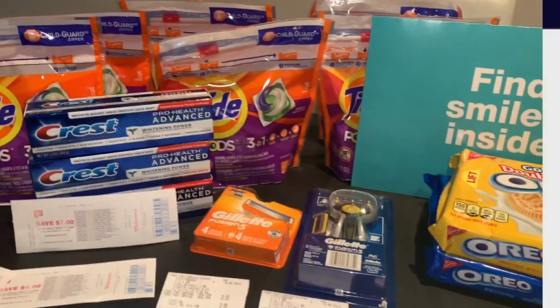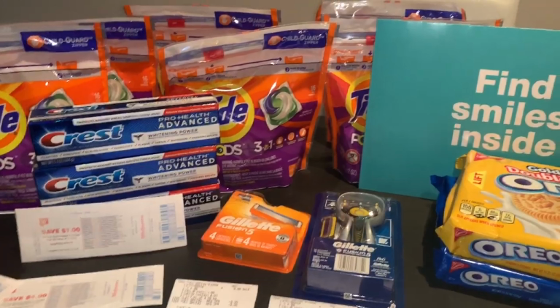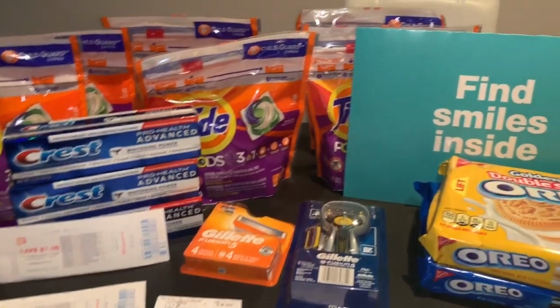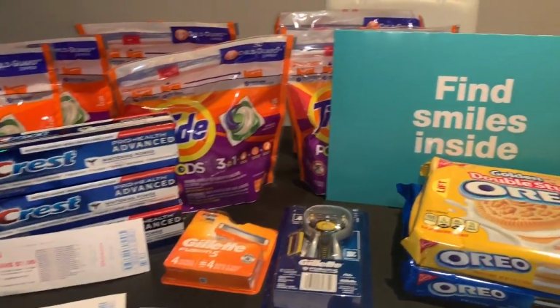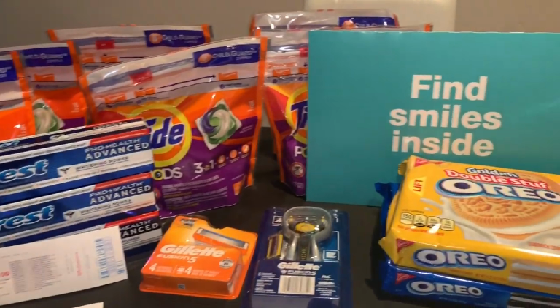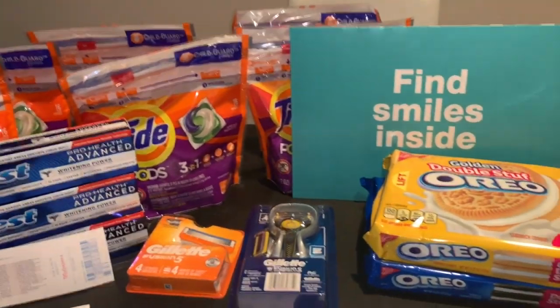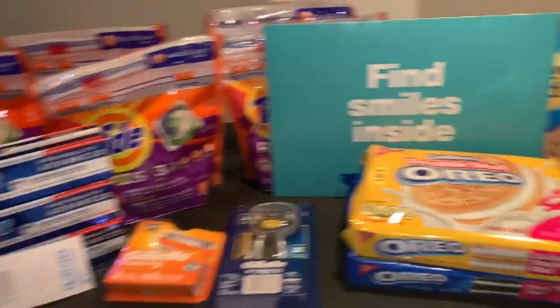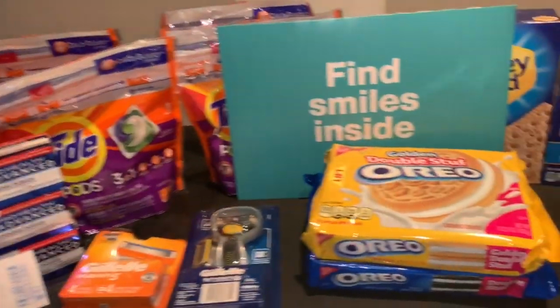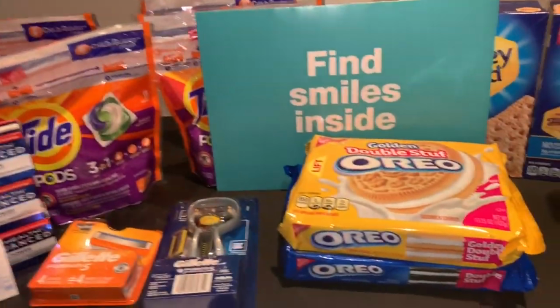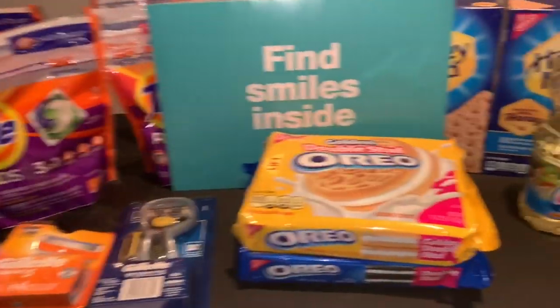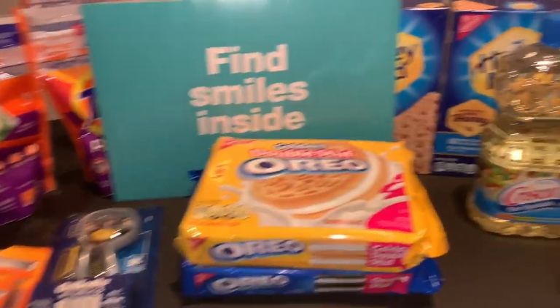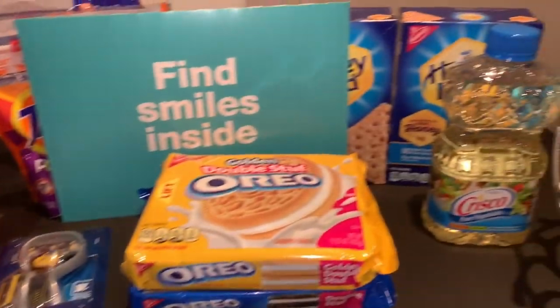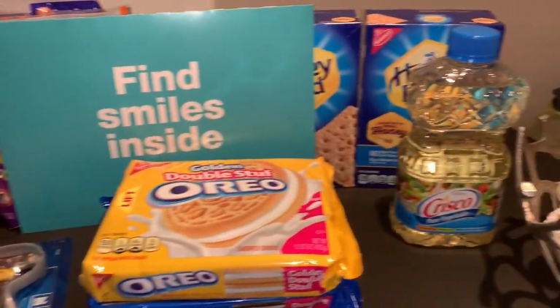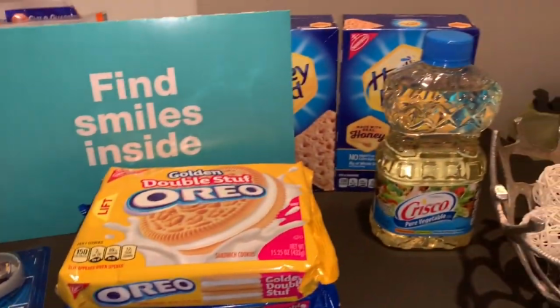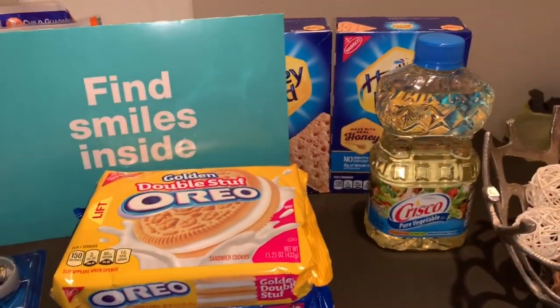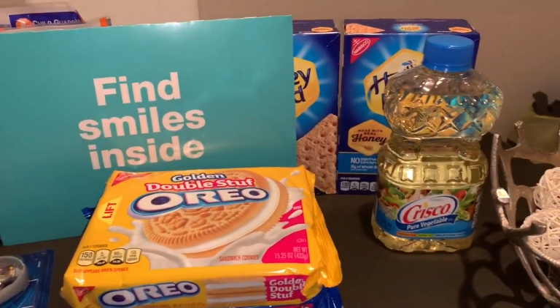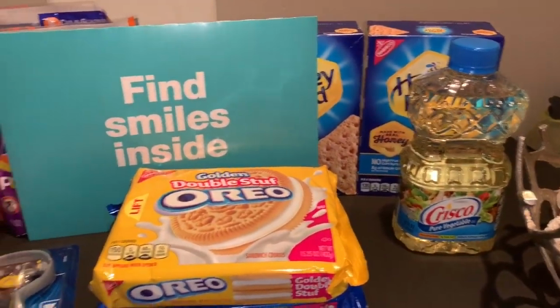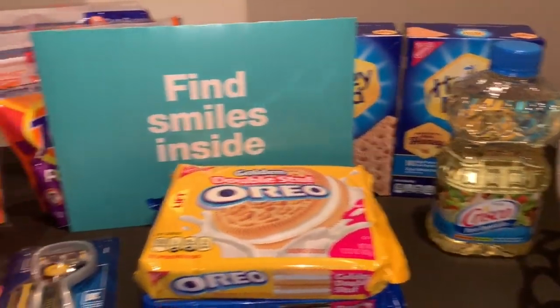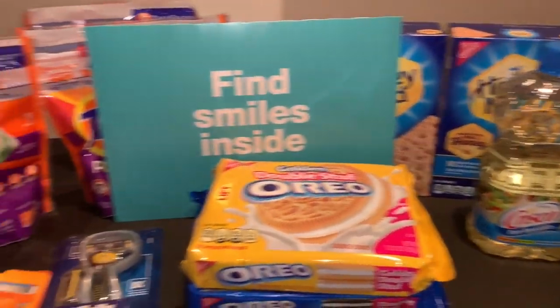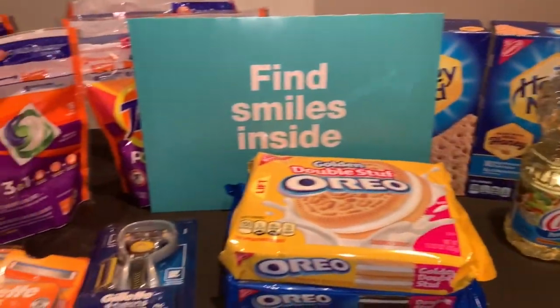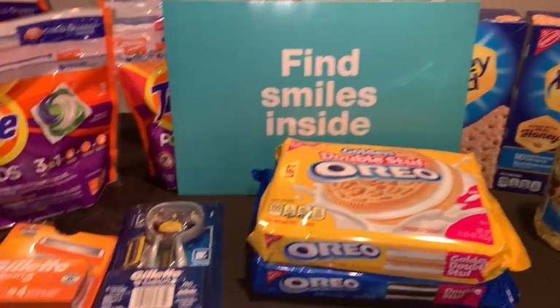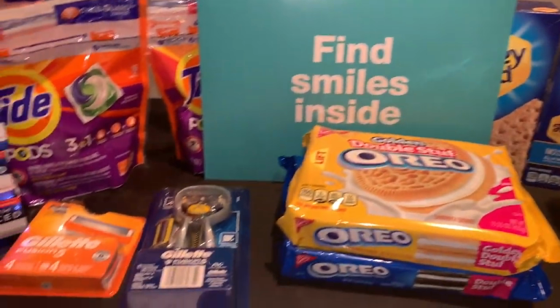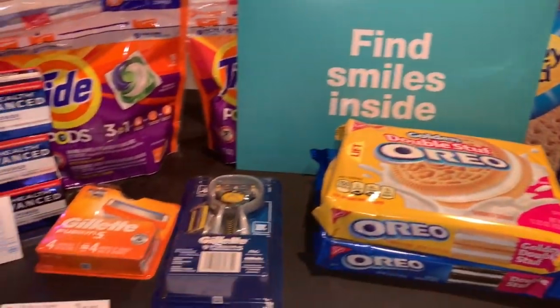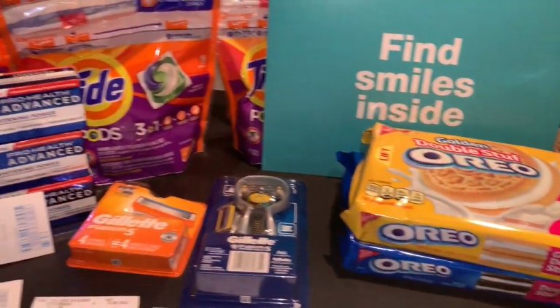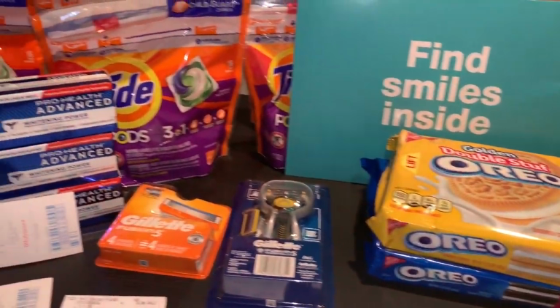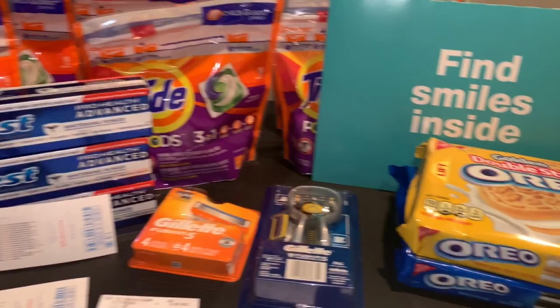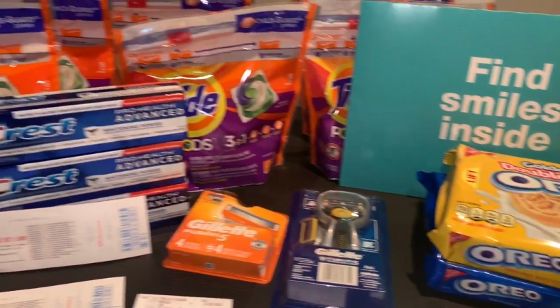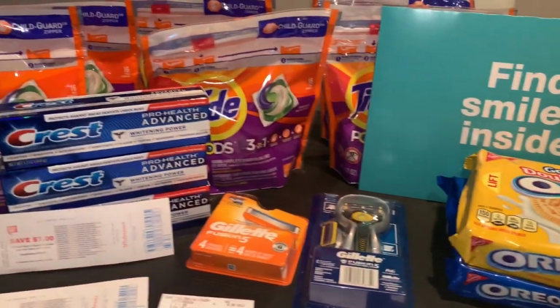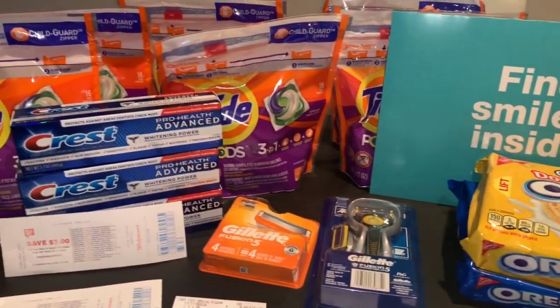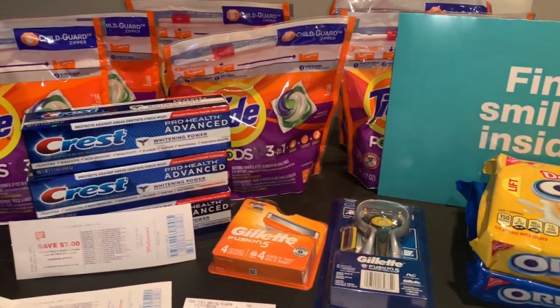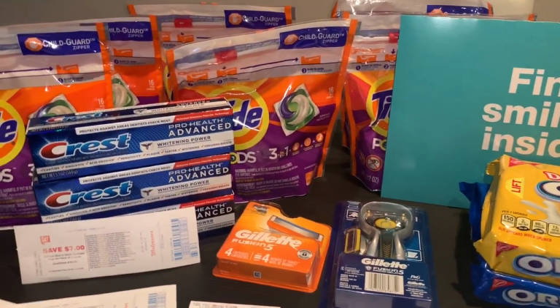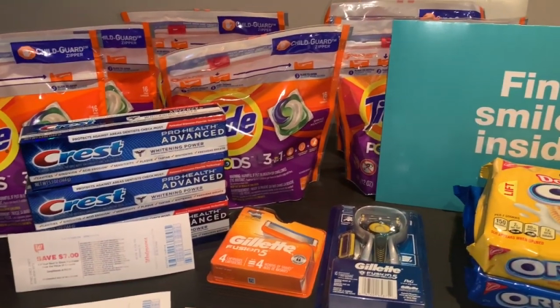Hey friends, welcome back to my channel. In this video I'm going to share with you guys my Walgreens haul that I did yesterday.